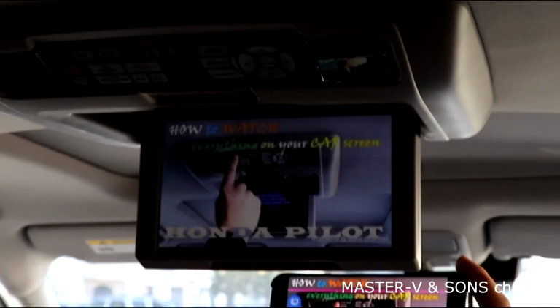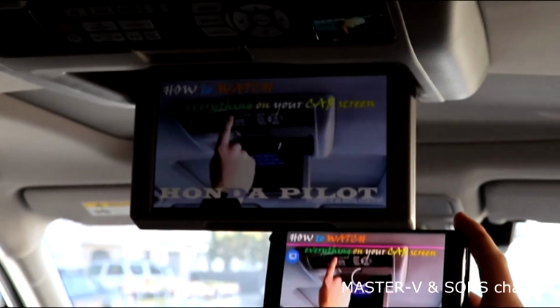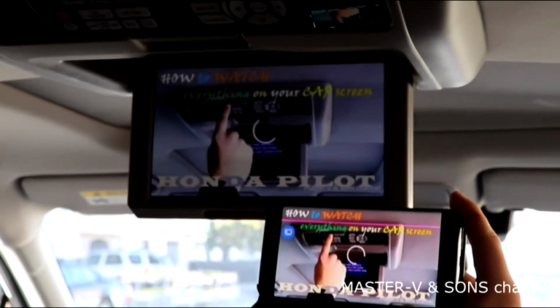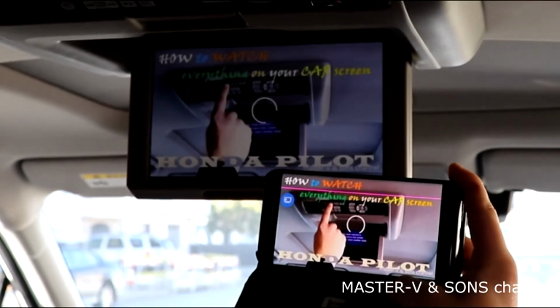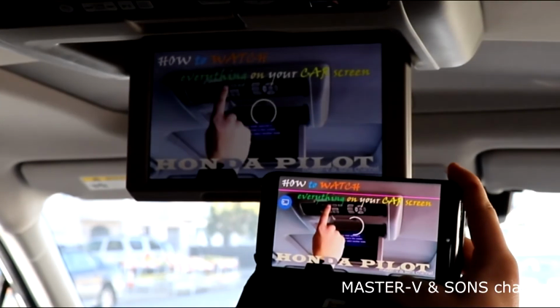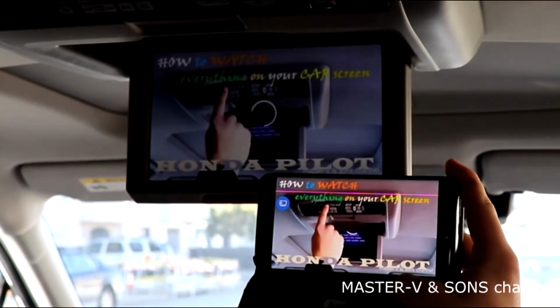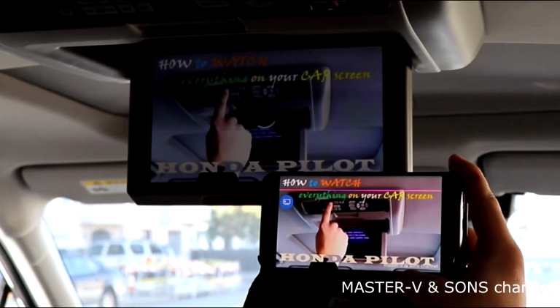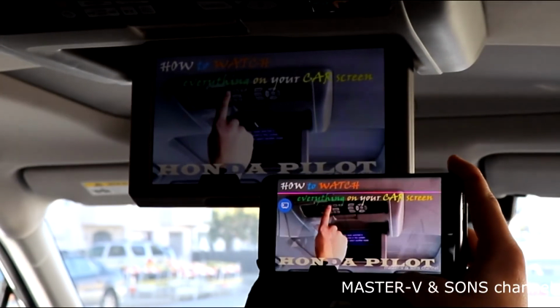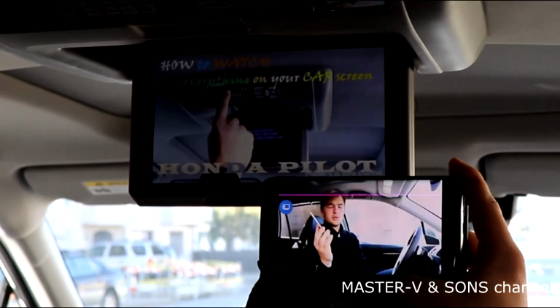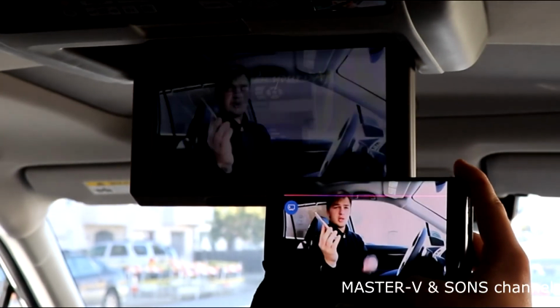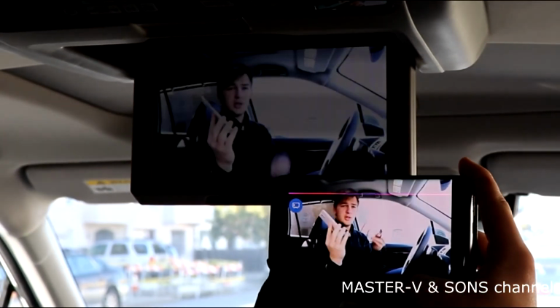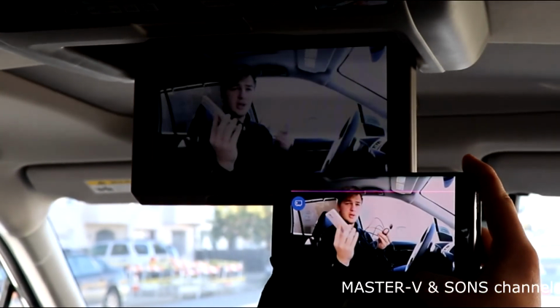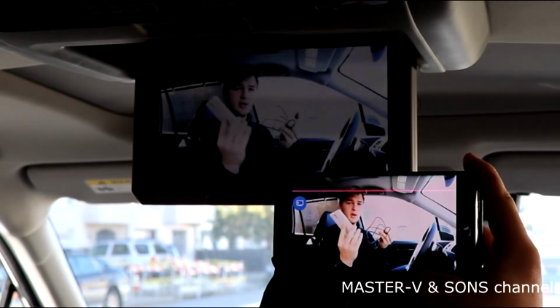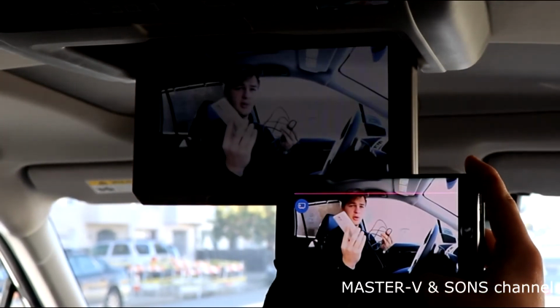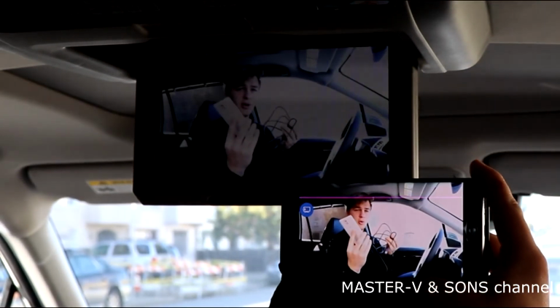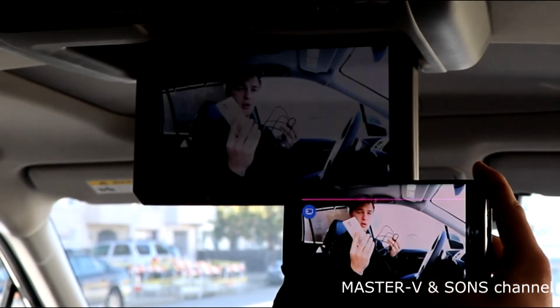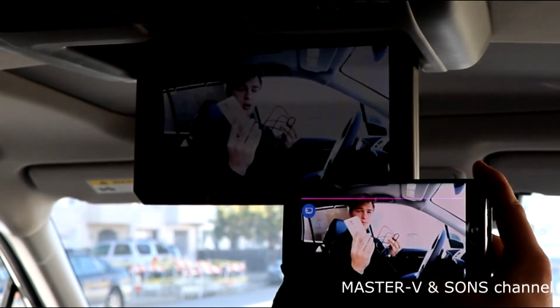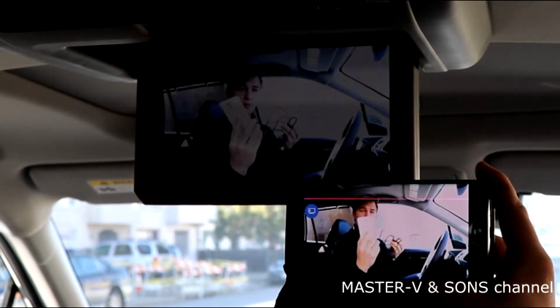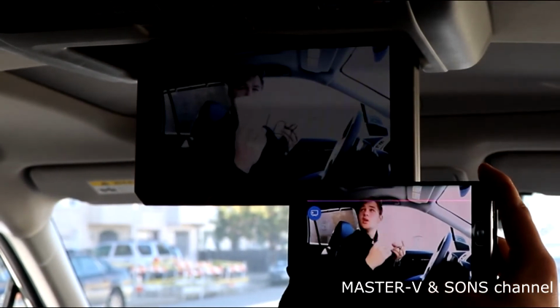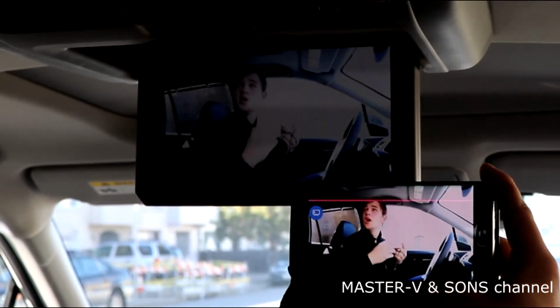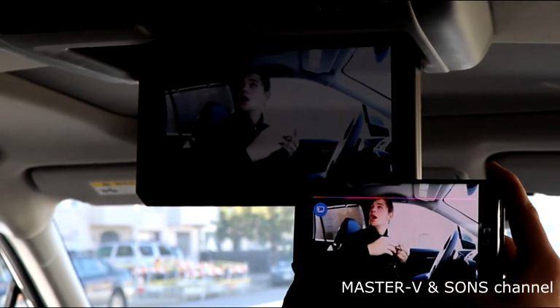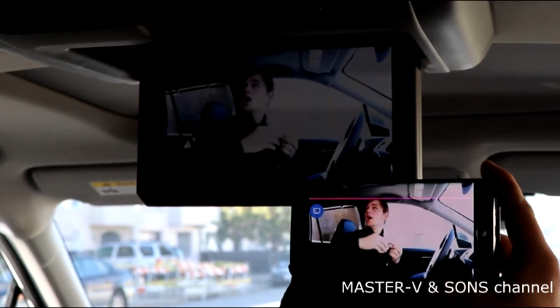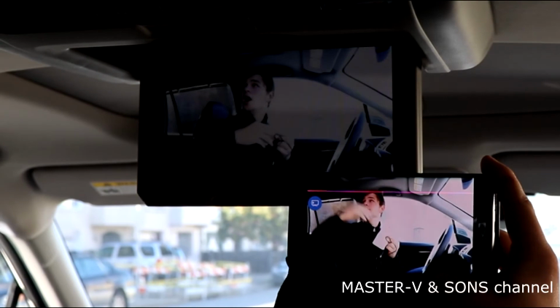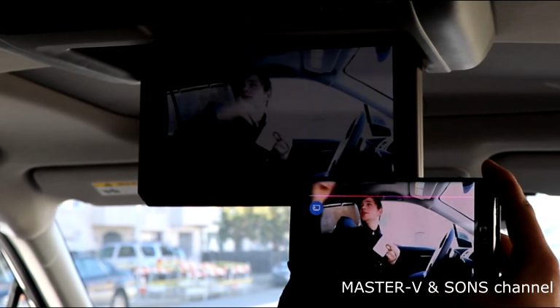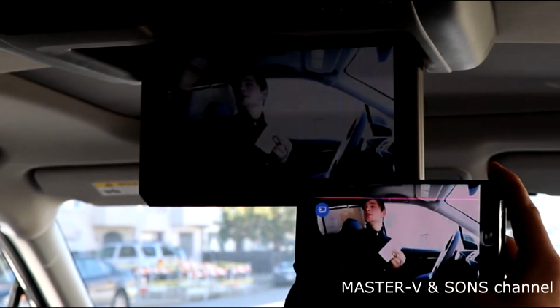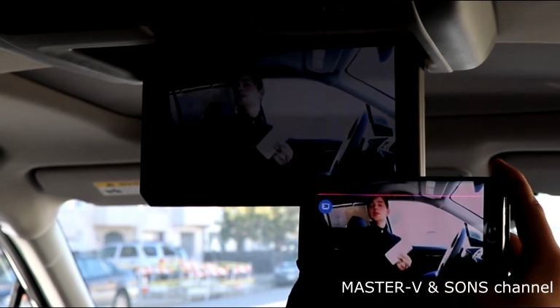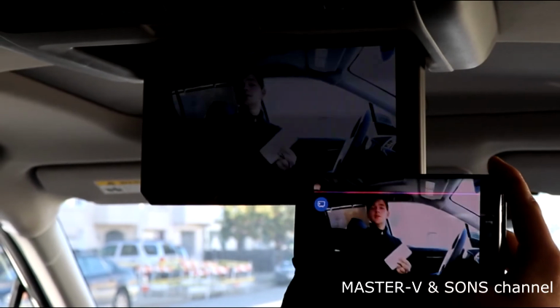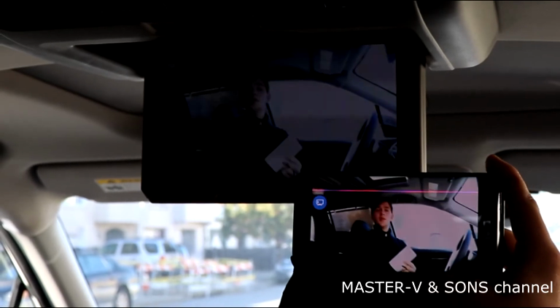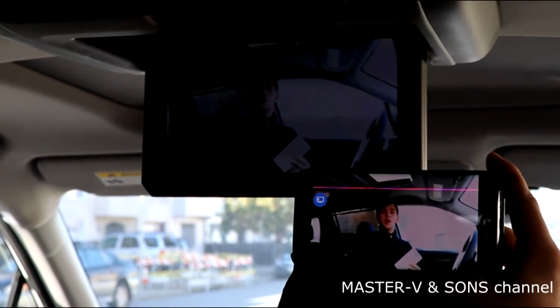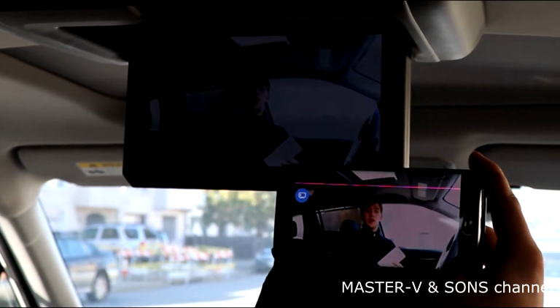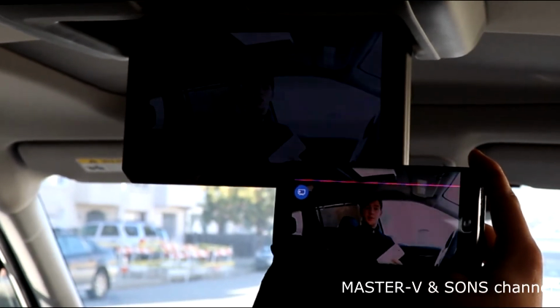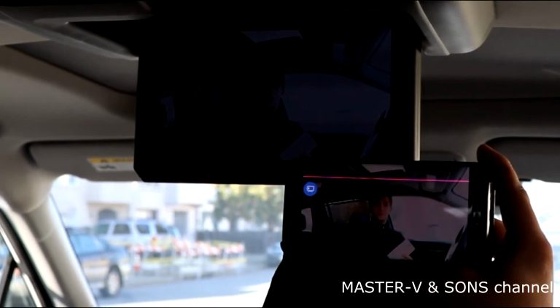Now, this is the video about the HDMI cord. This is the HDMI cord and the TV right here.